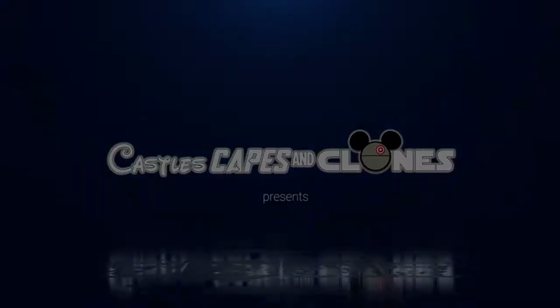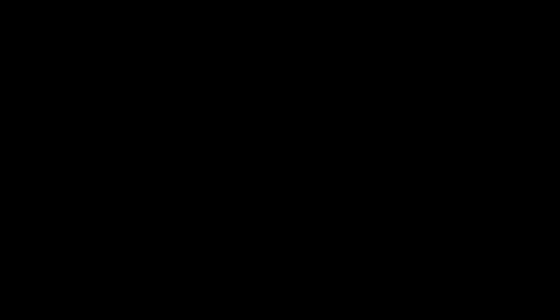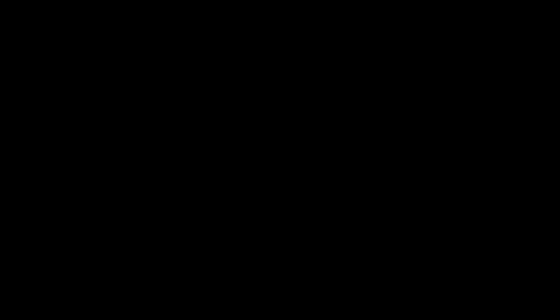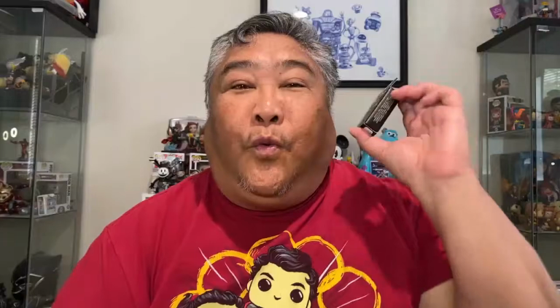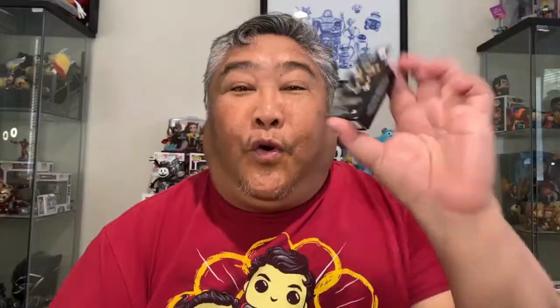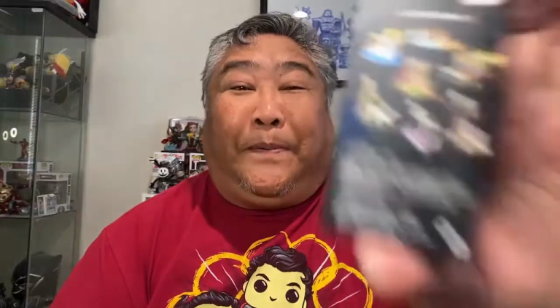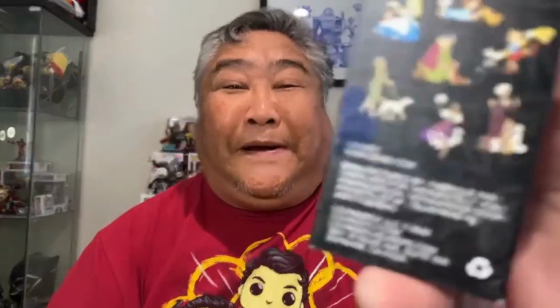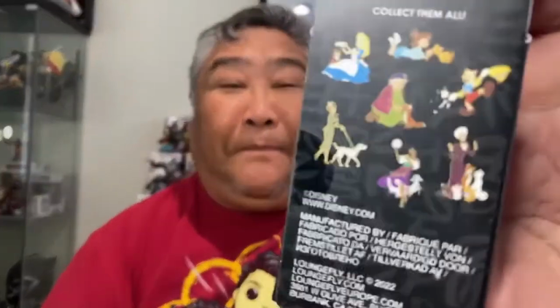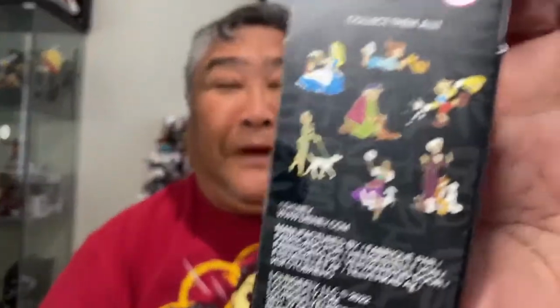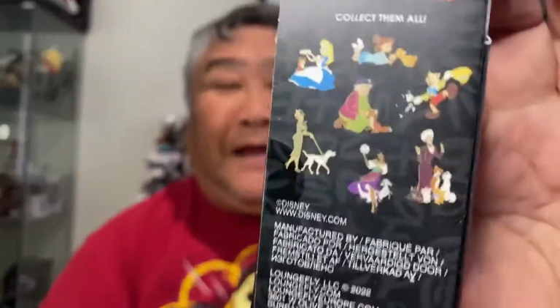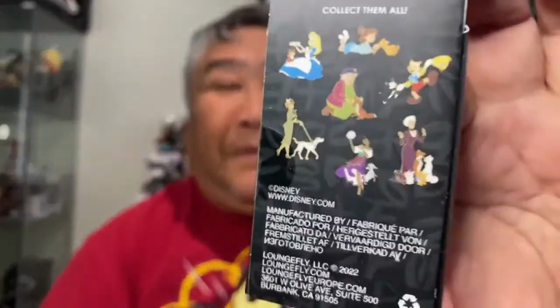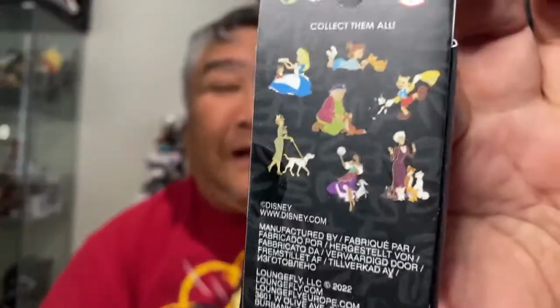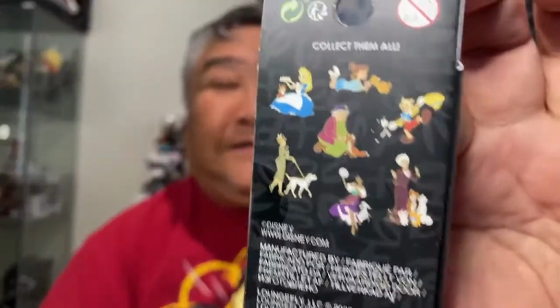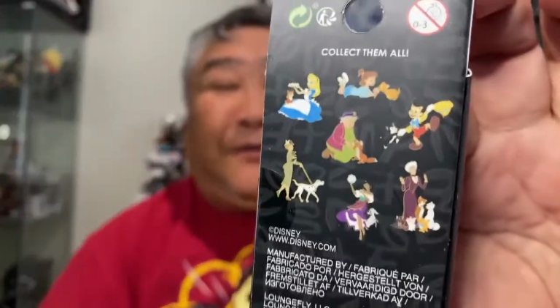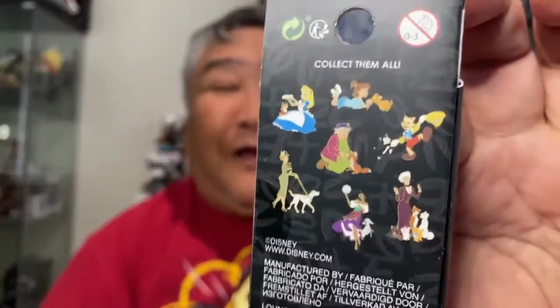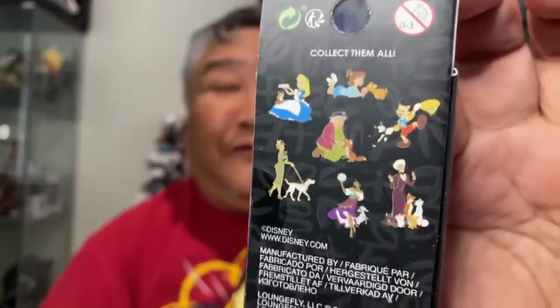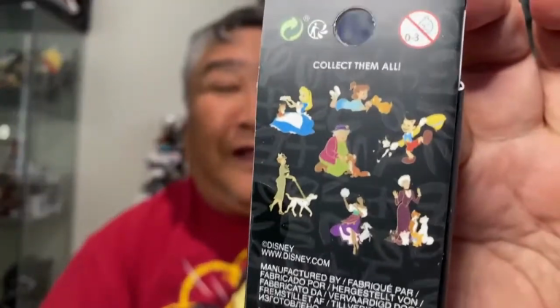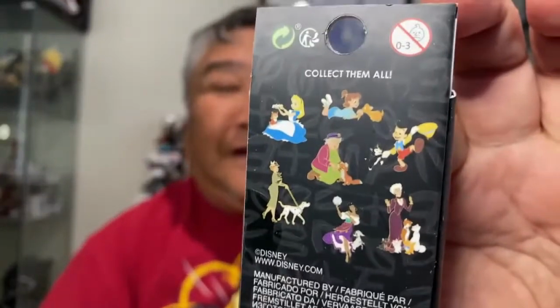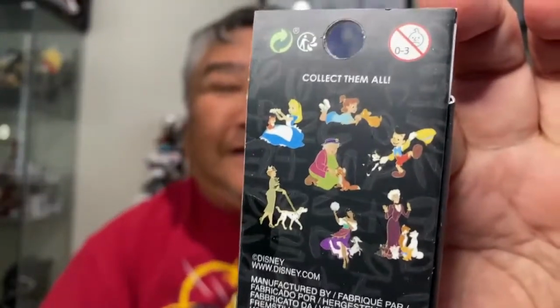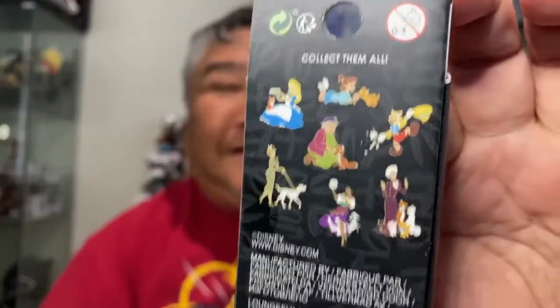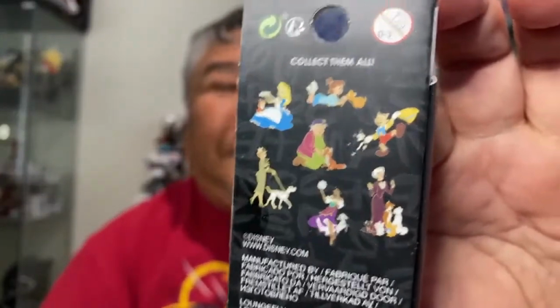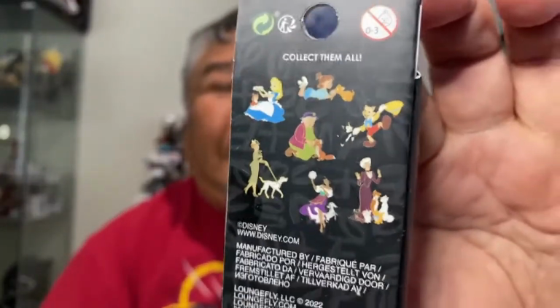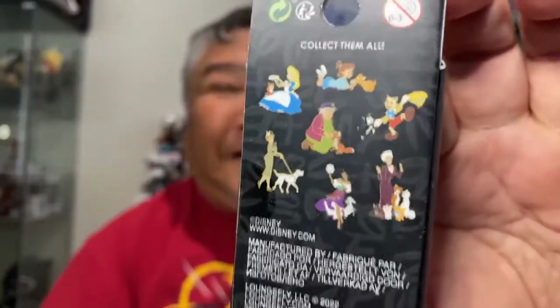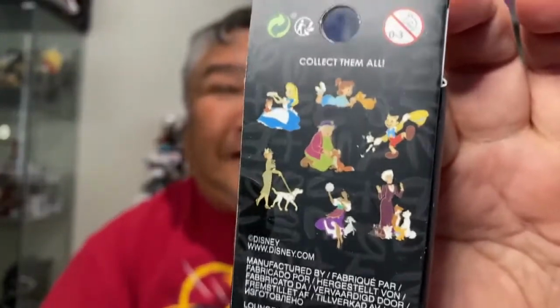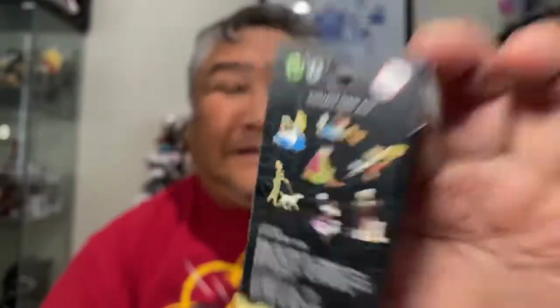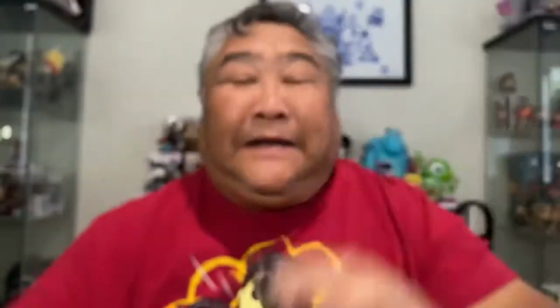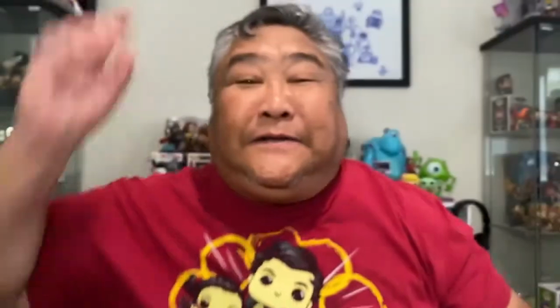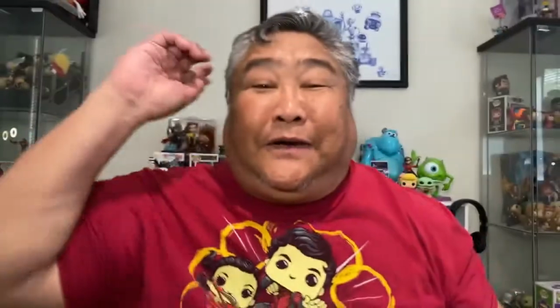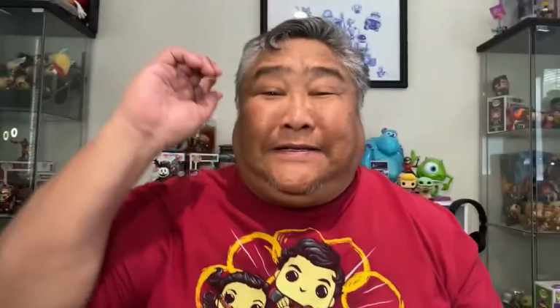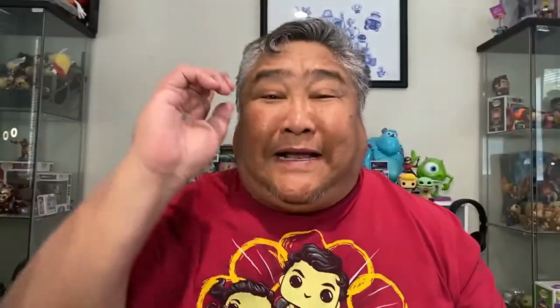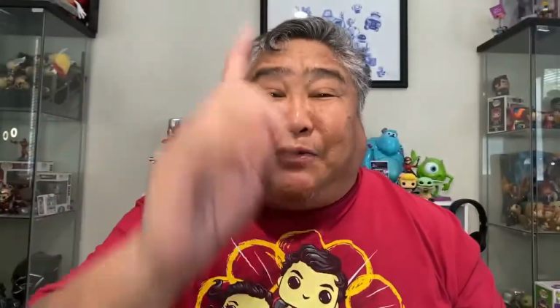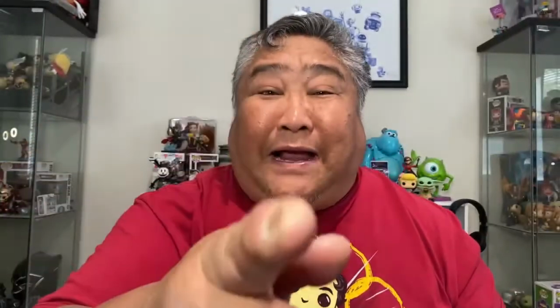We're opening up Blind Box Loungefly Disney Pet Pins, so let's get cracking!